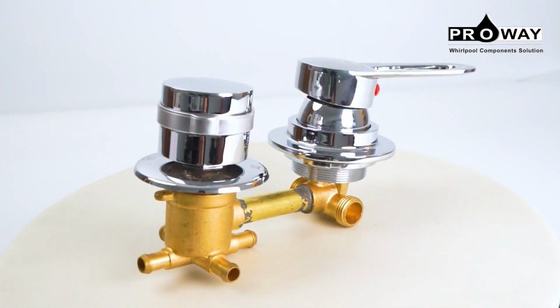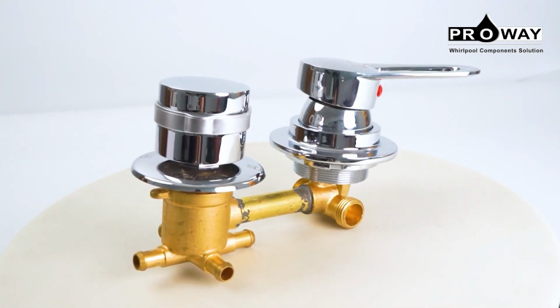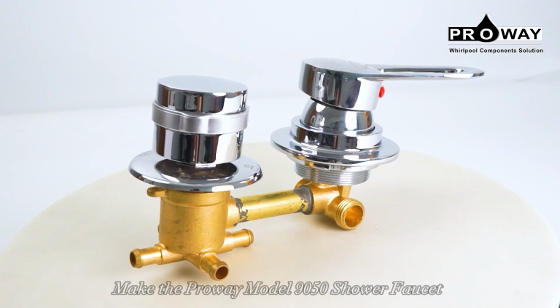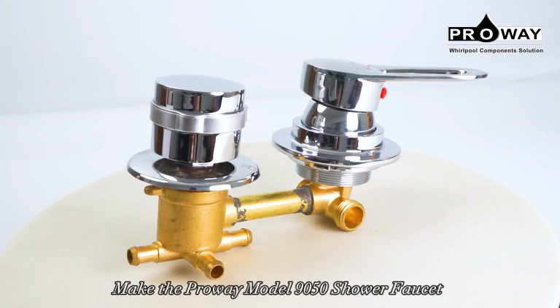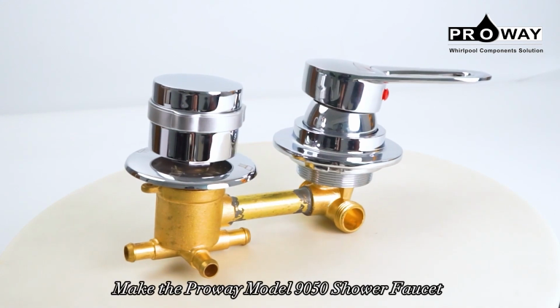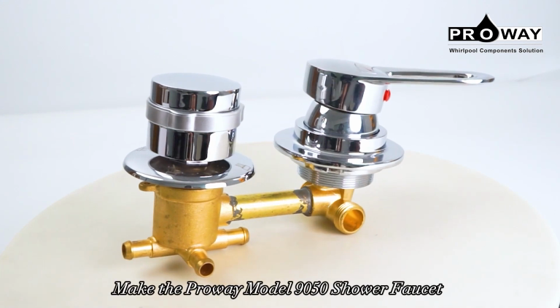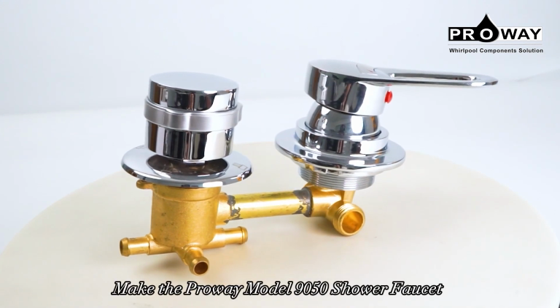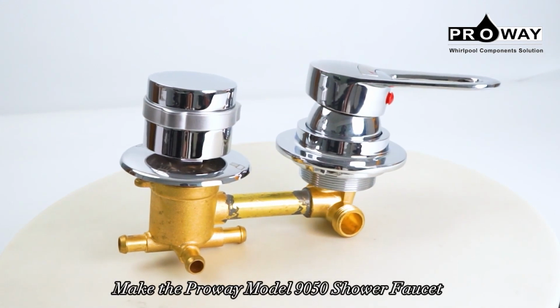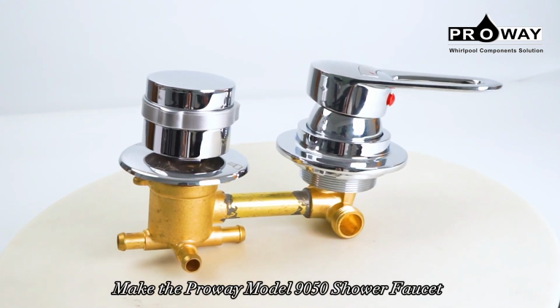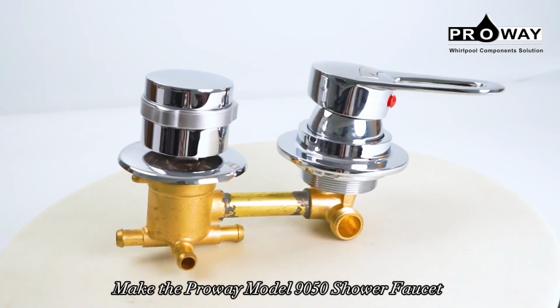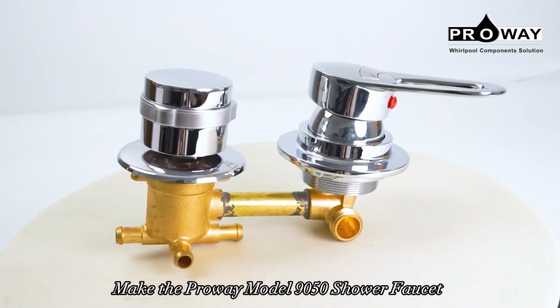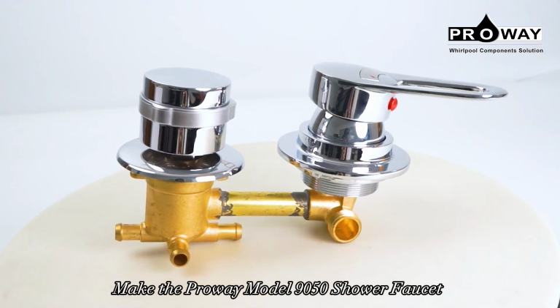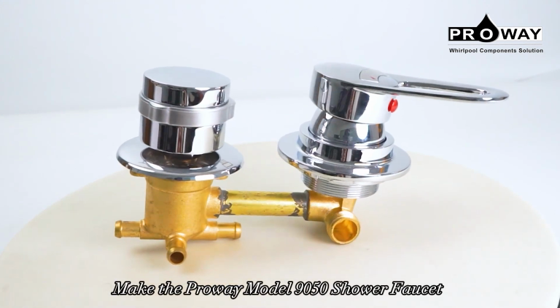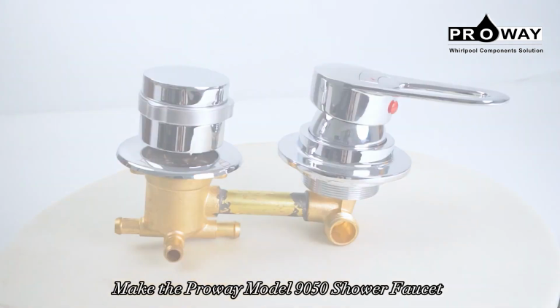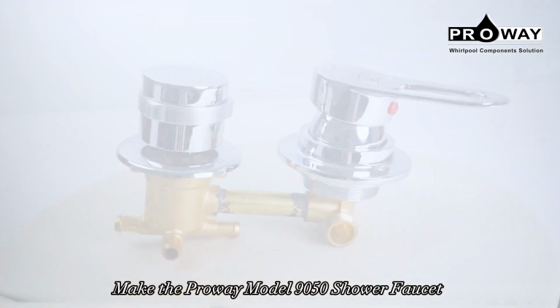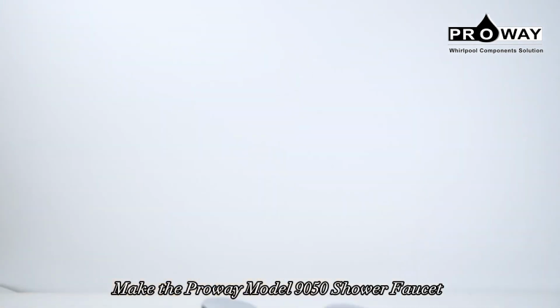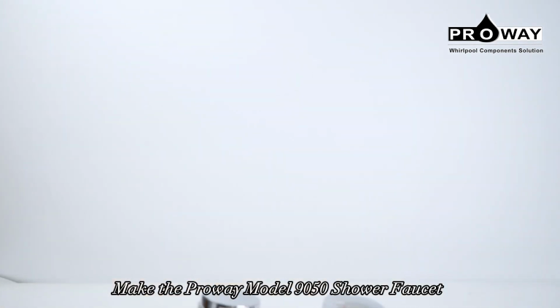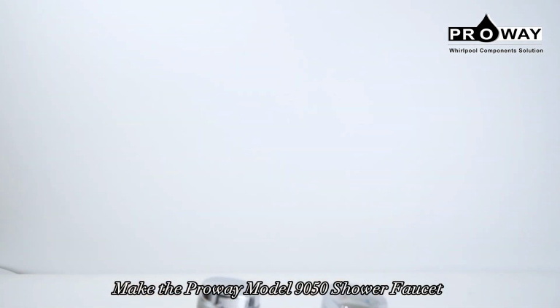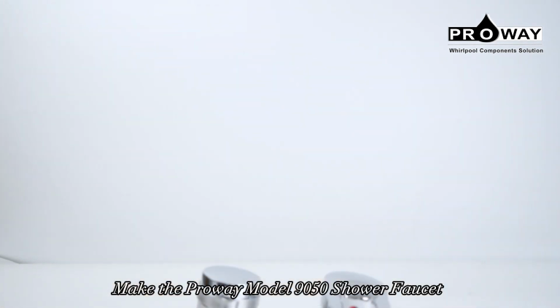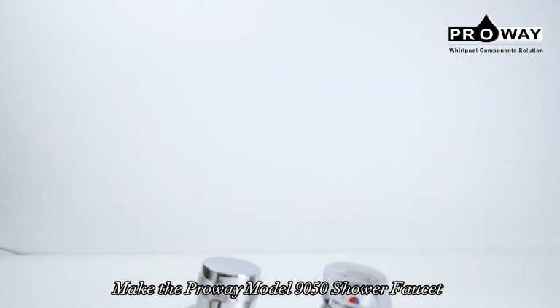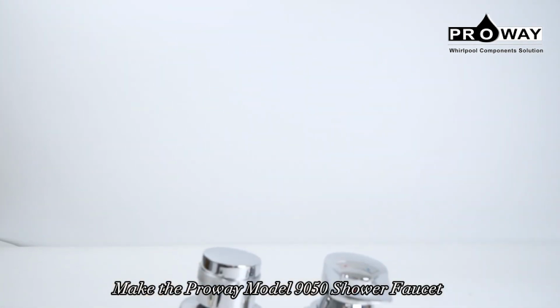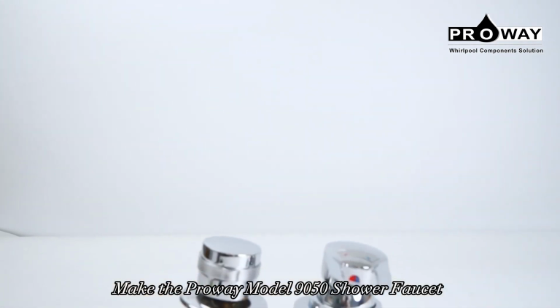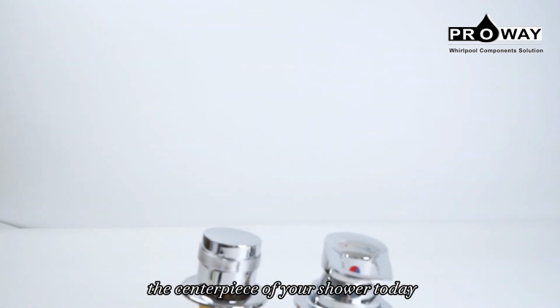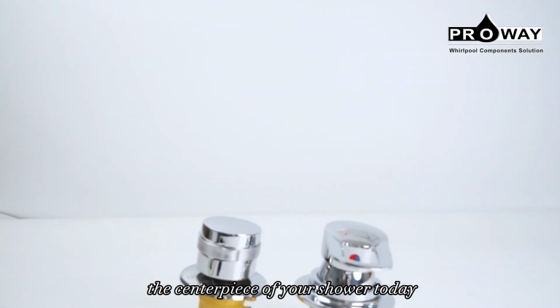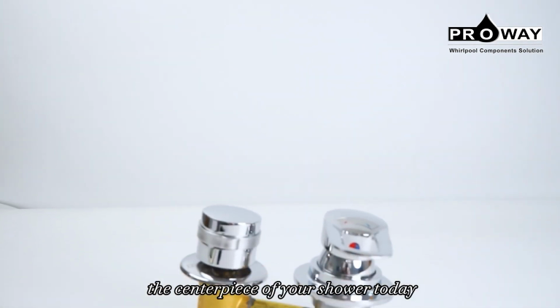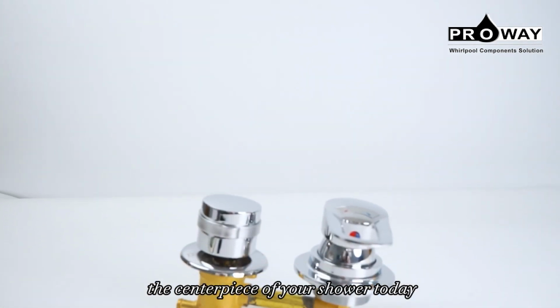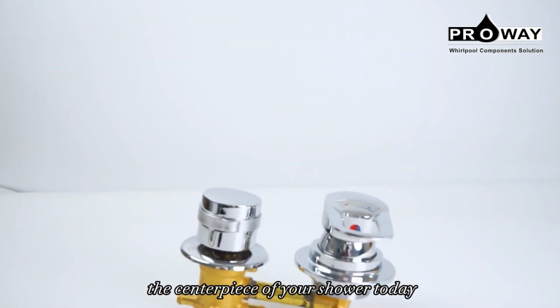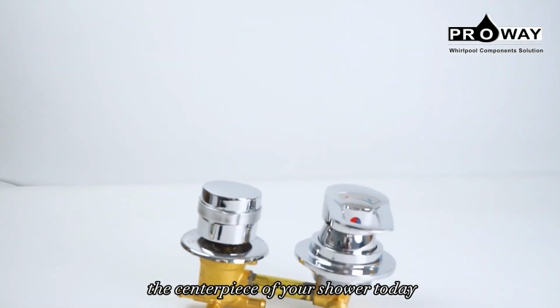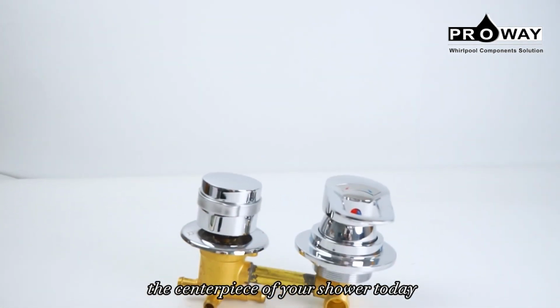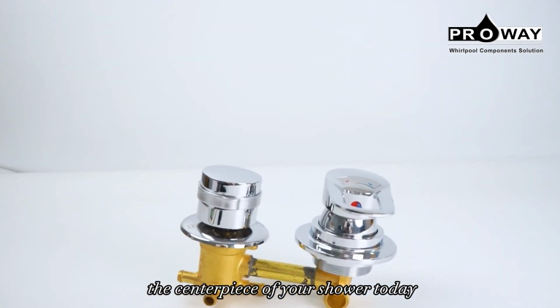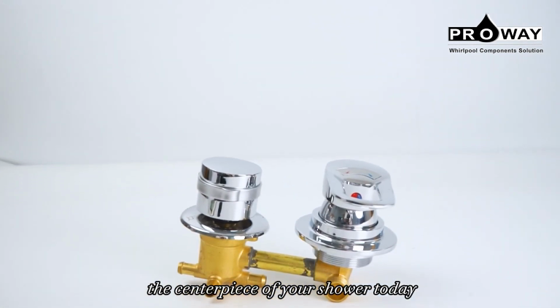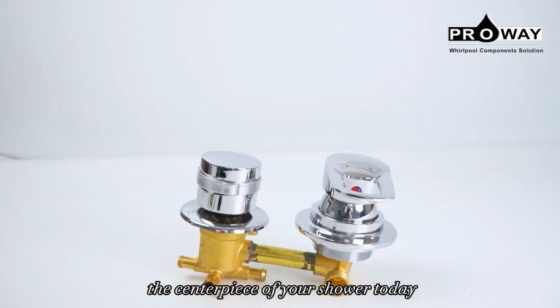Make the Prowie model 9050 Shower Faucet the centerpiece of your shower today.